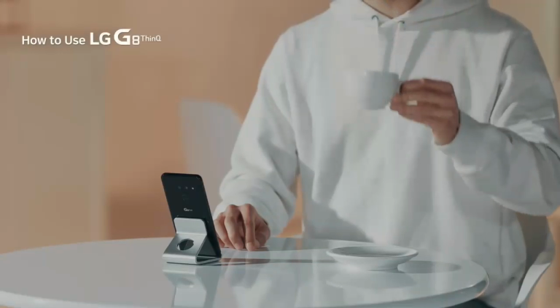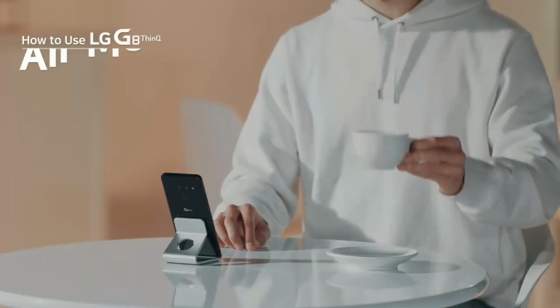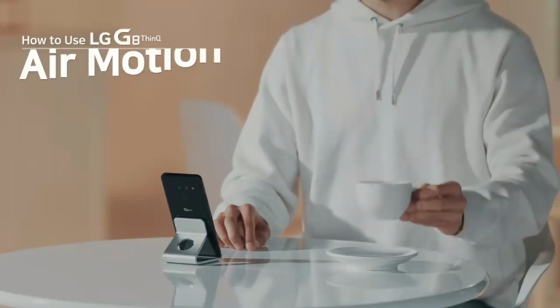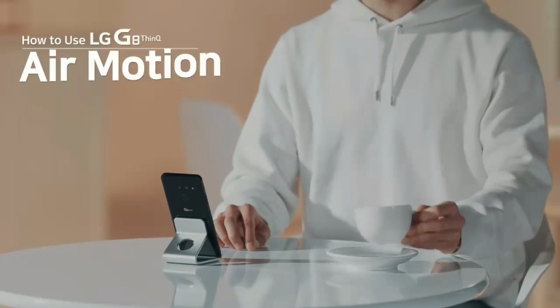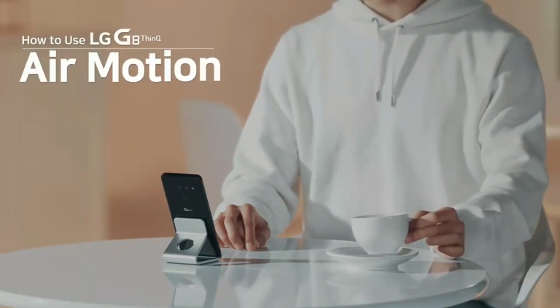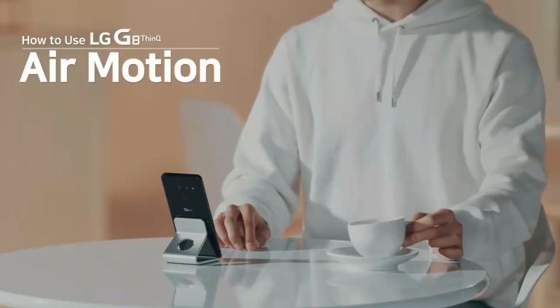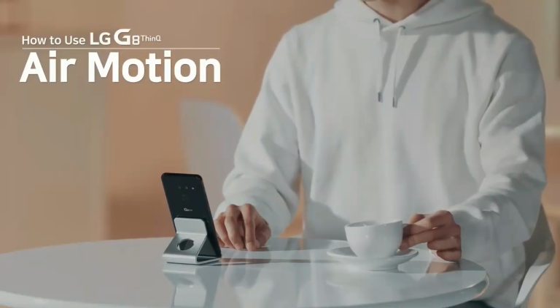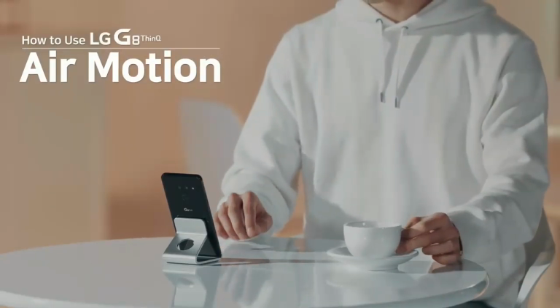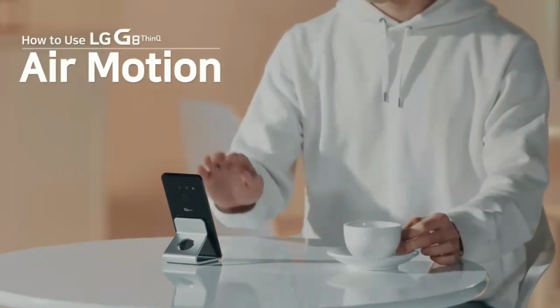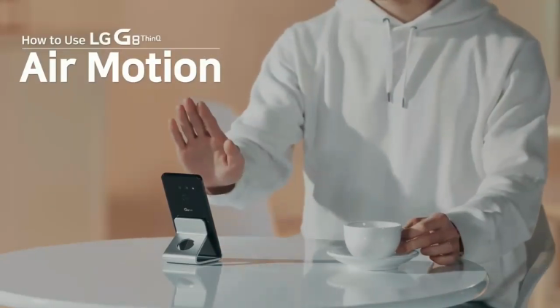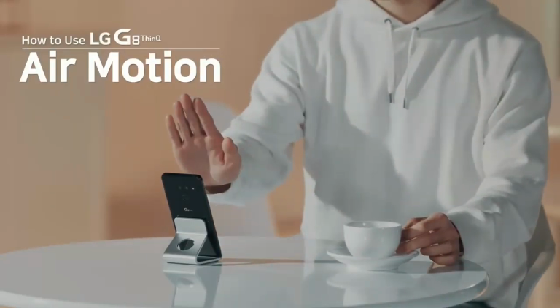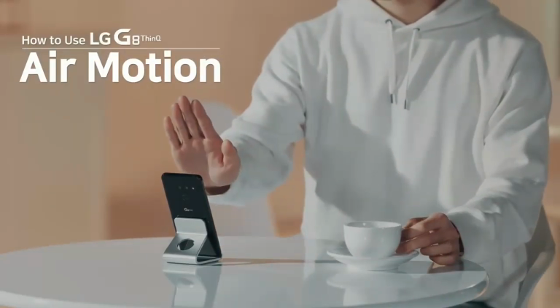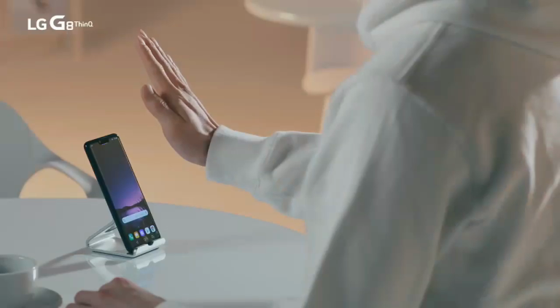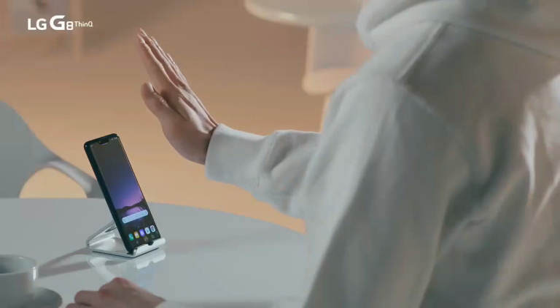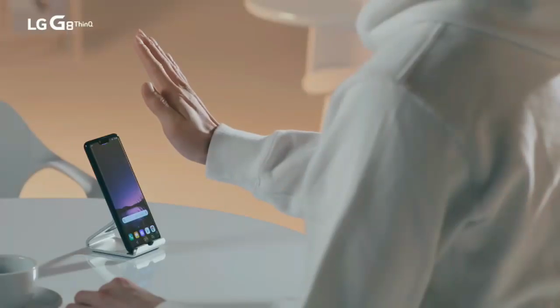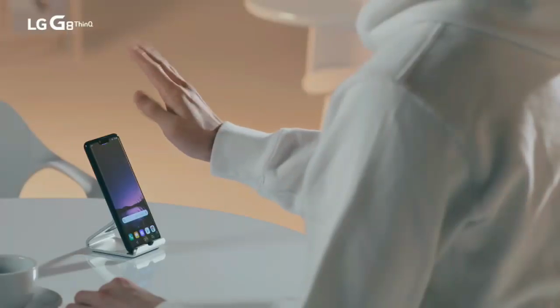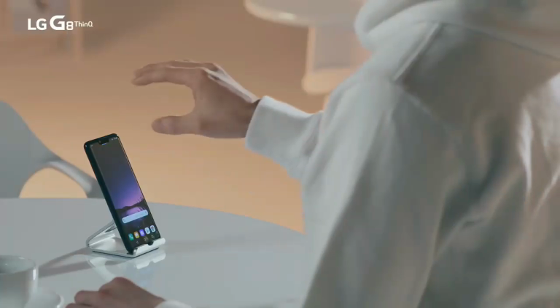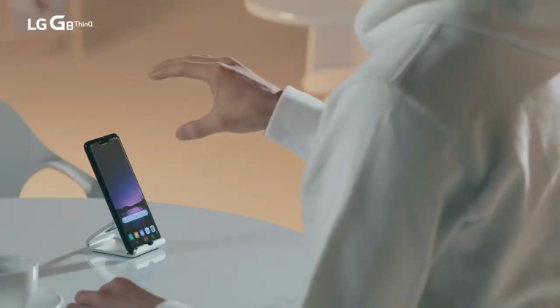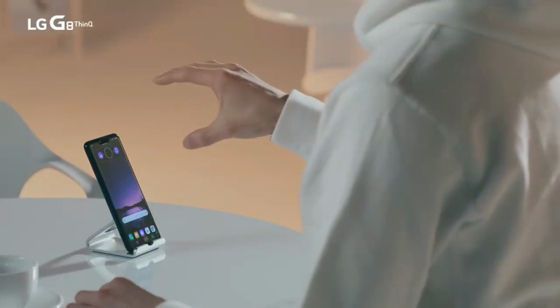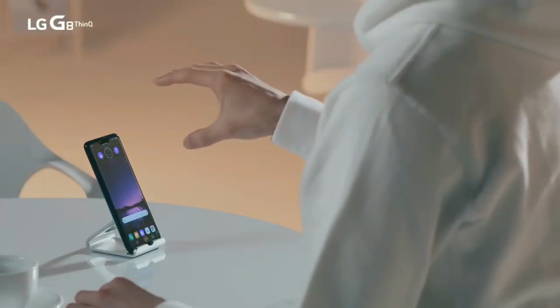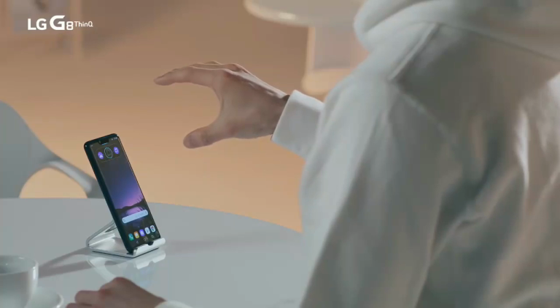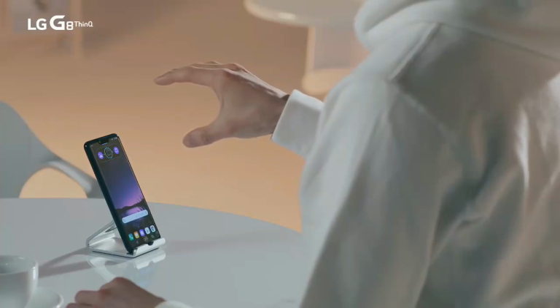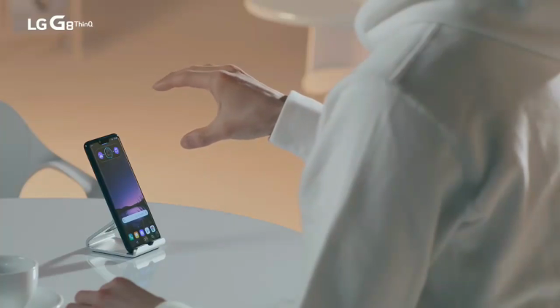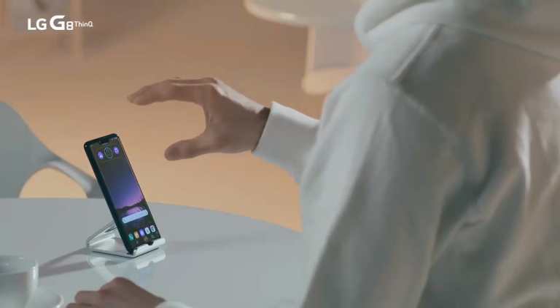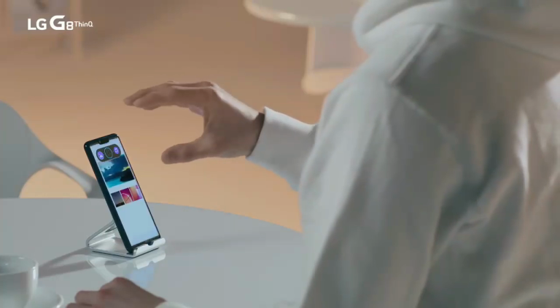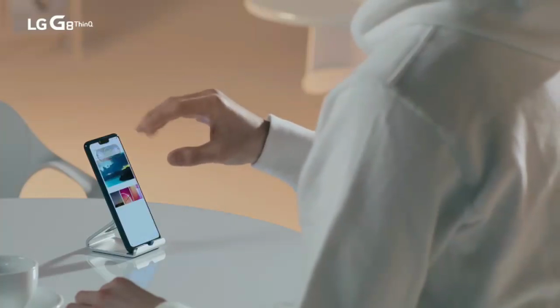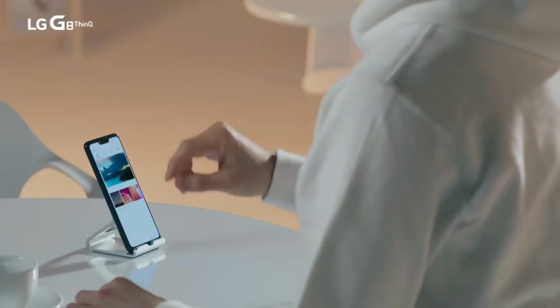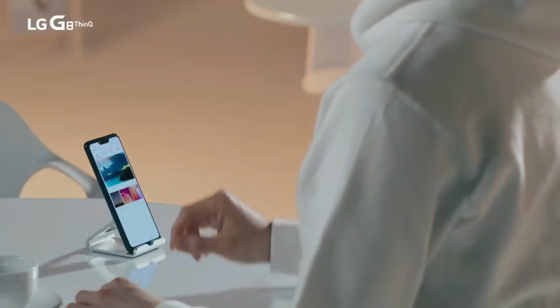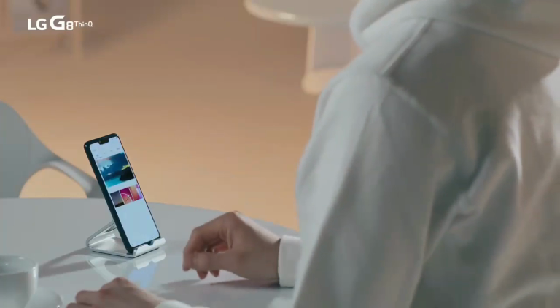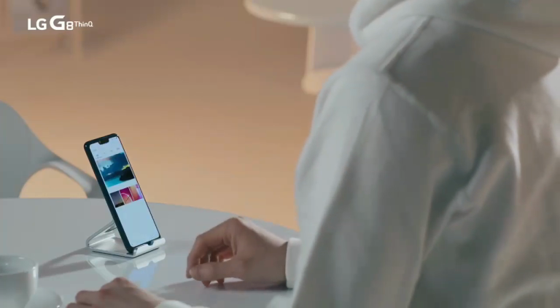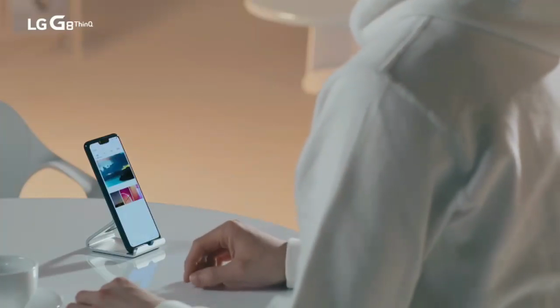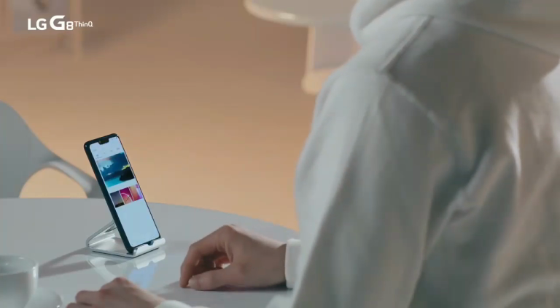Here's a new way to control your LG G8 ThinQ. Let me introduce LG G8 ThinQ AirMotion.